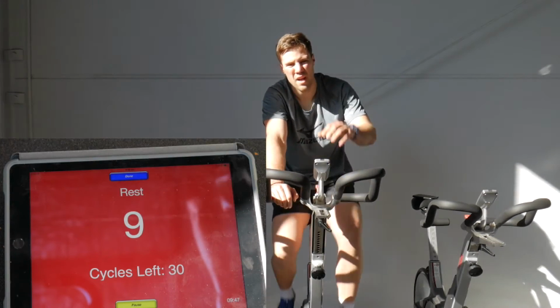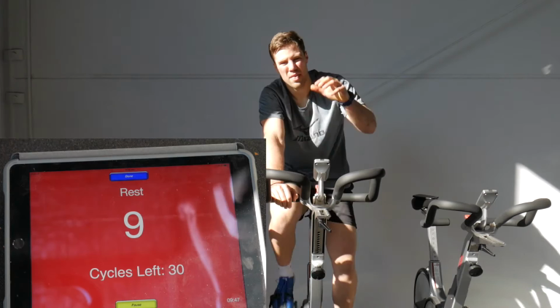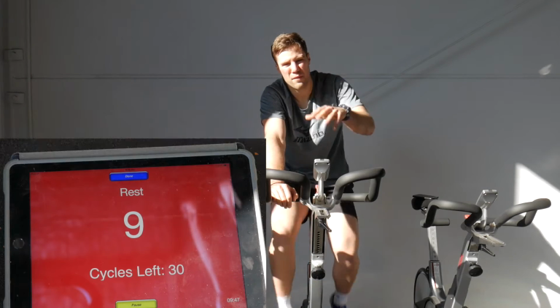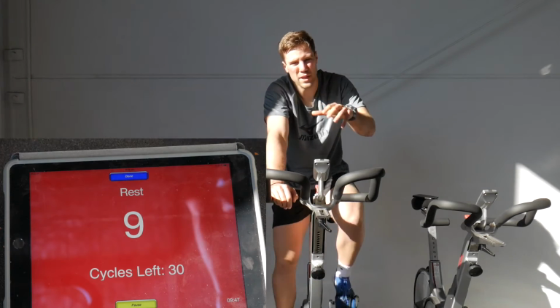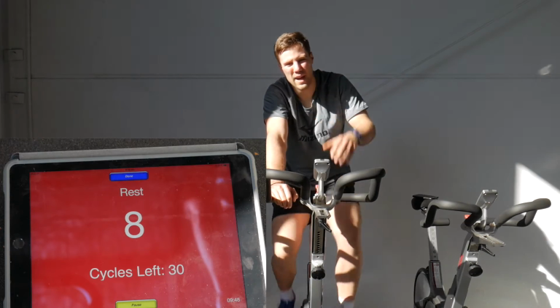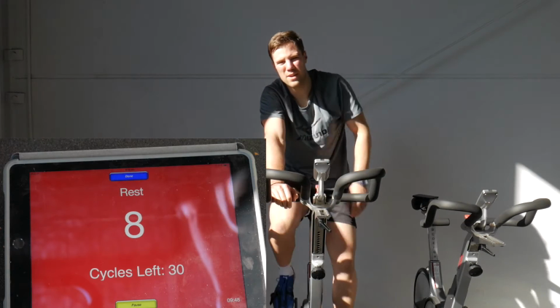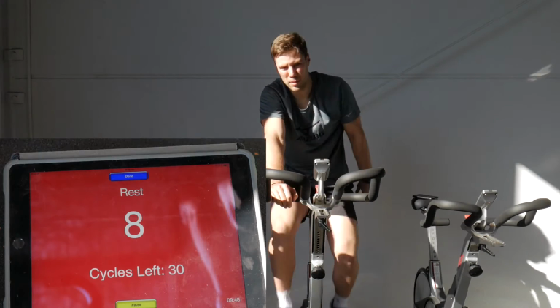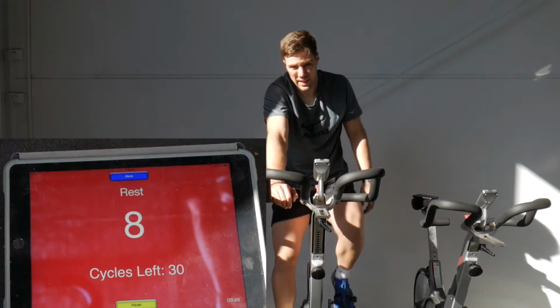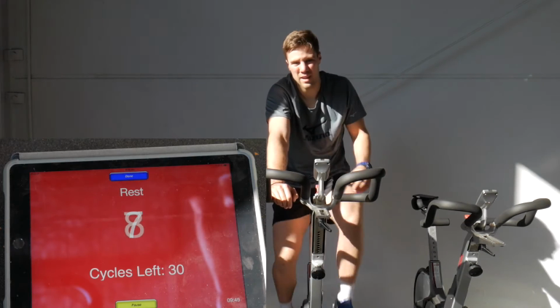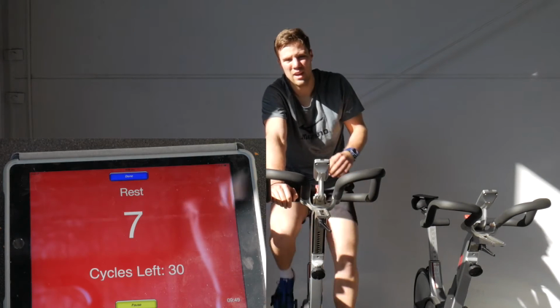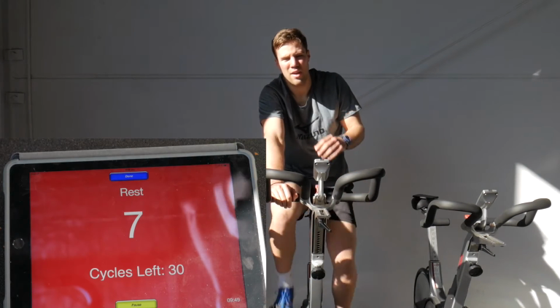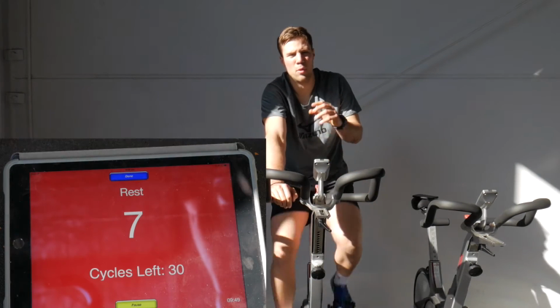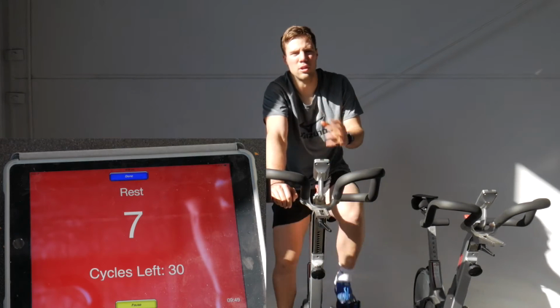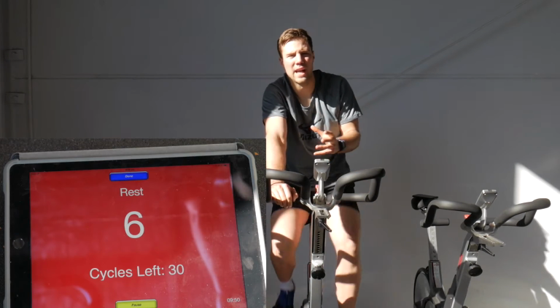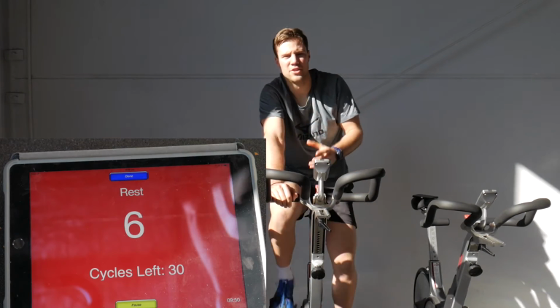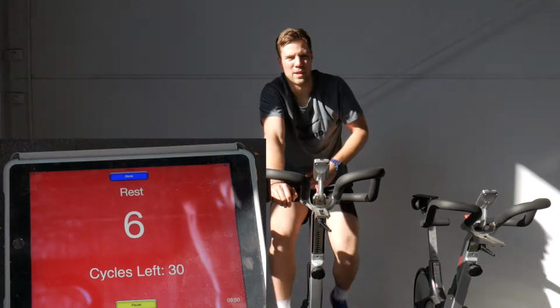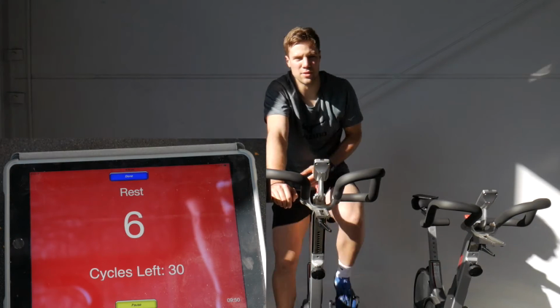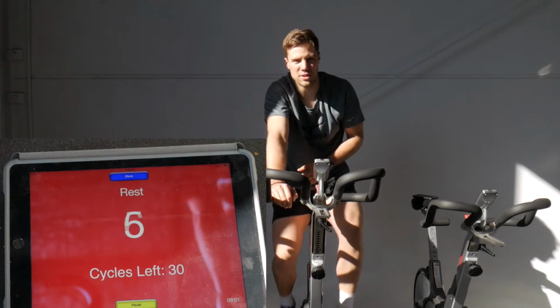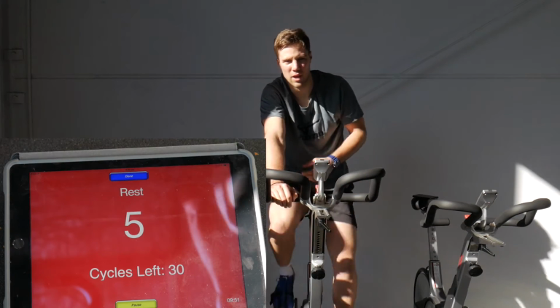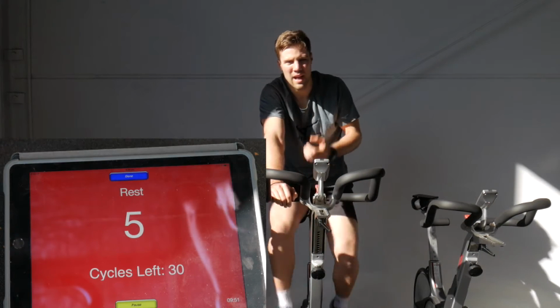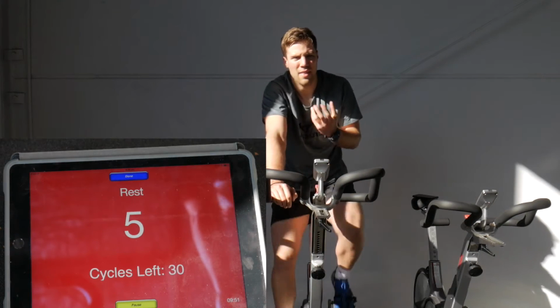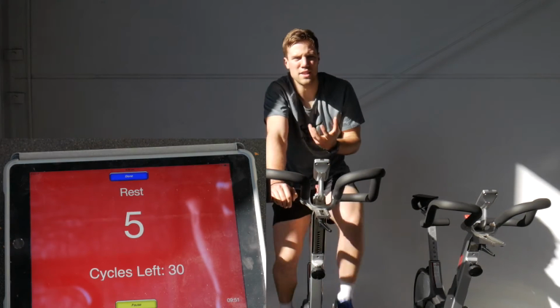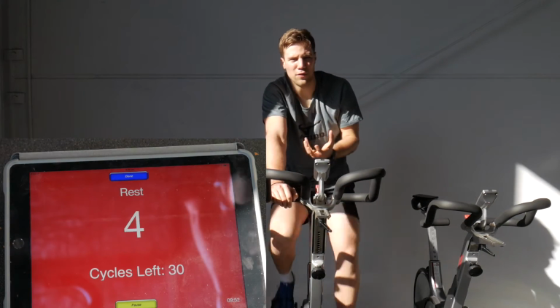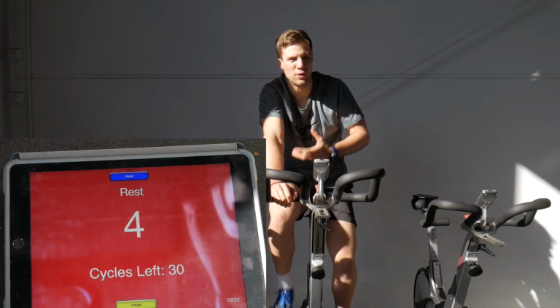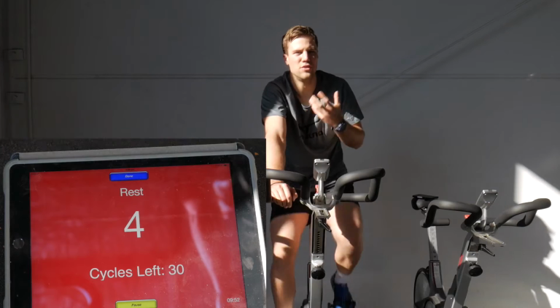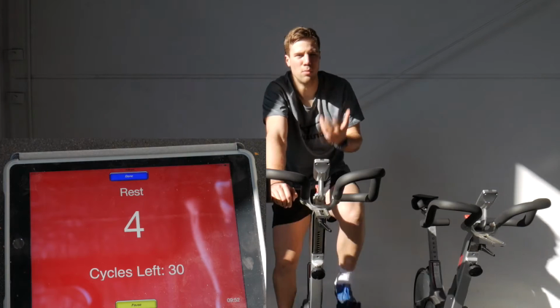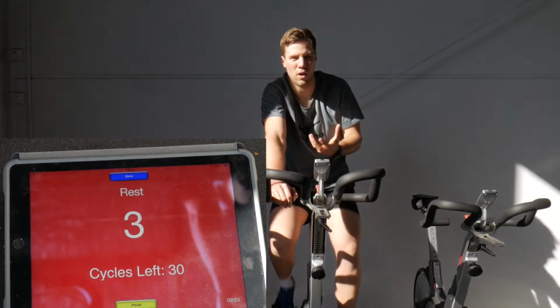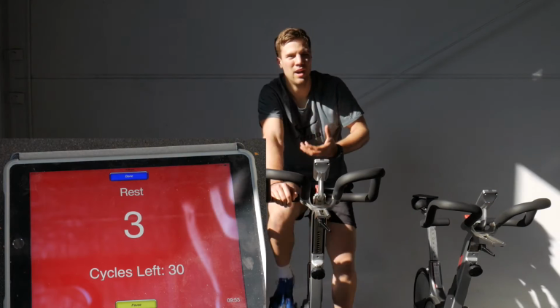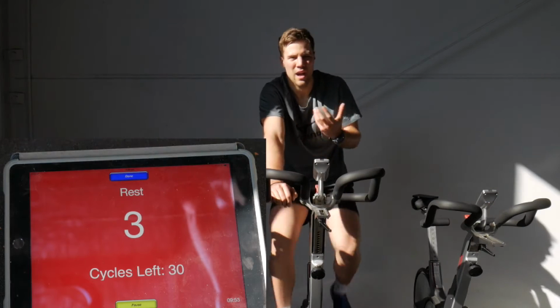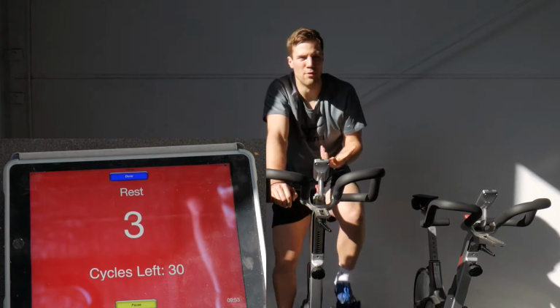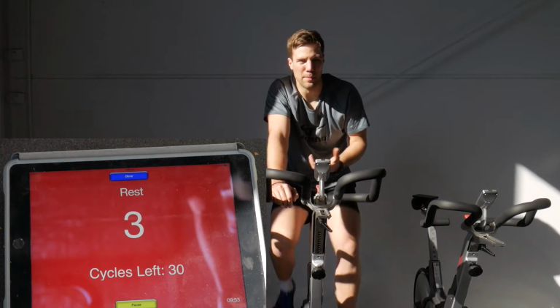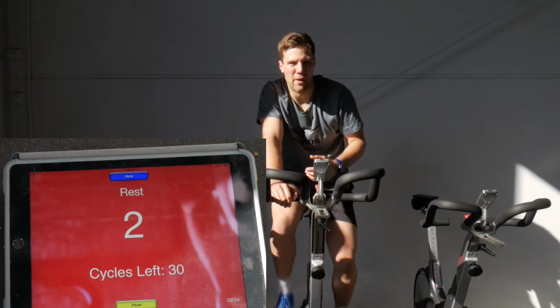The fitter you are anaerobically, the more glycogen your muscles can store. That's the fuel that gives you more anaerobic power.